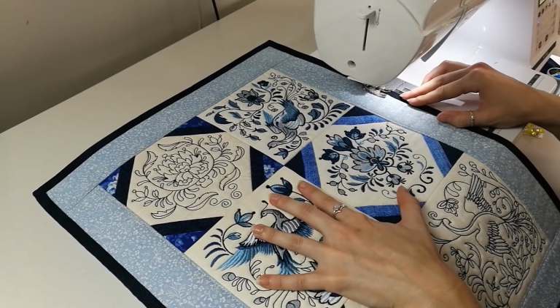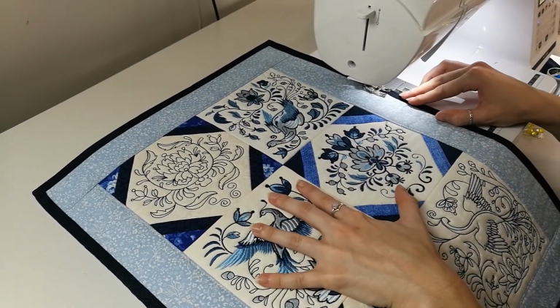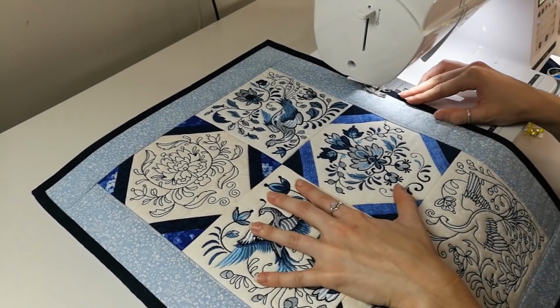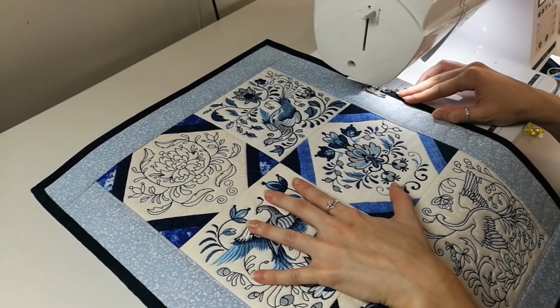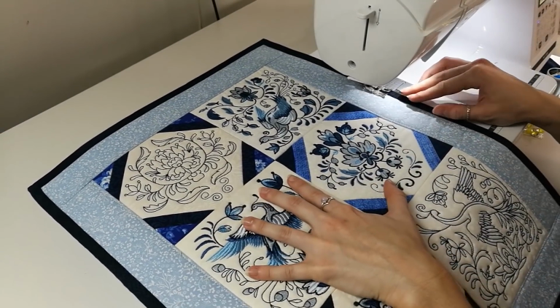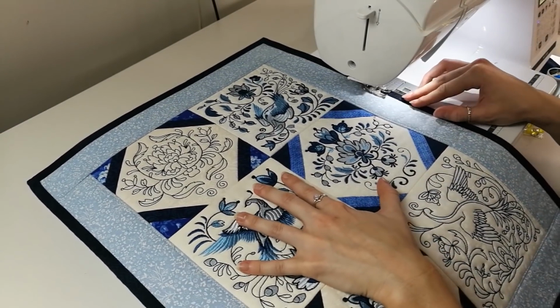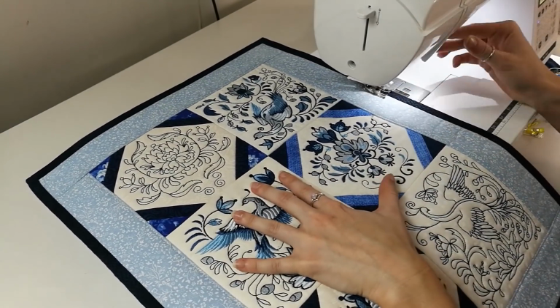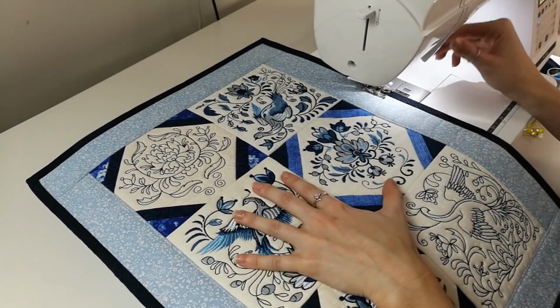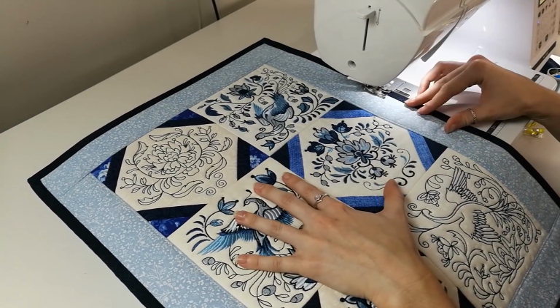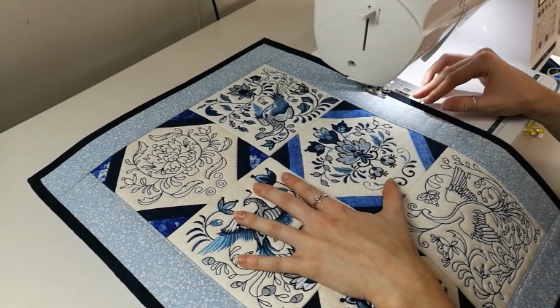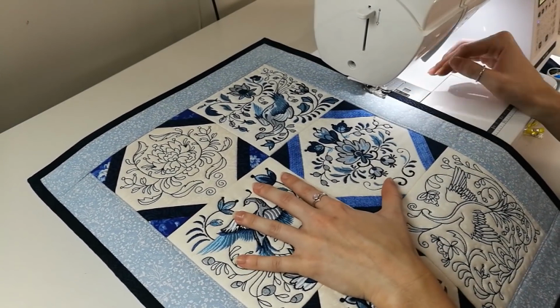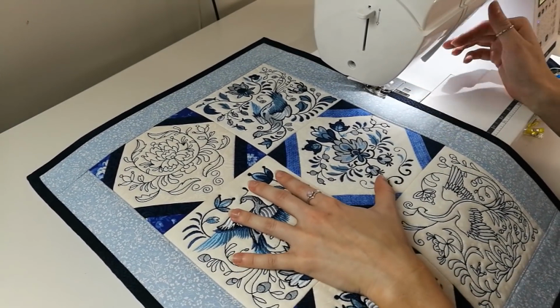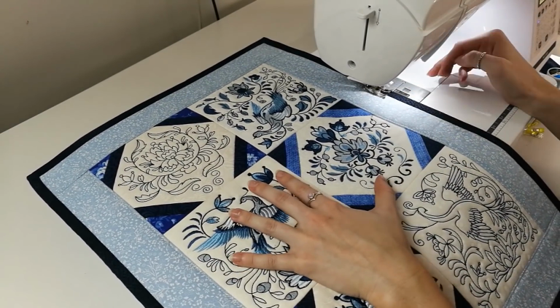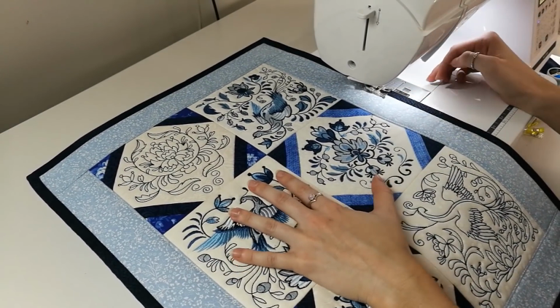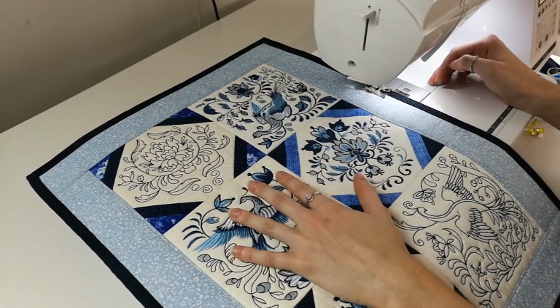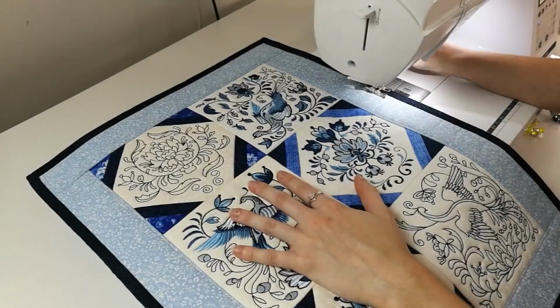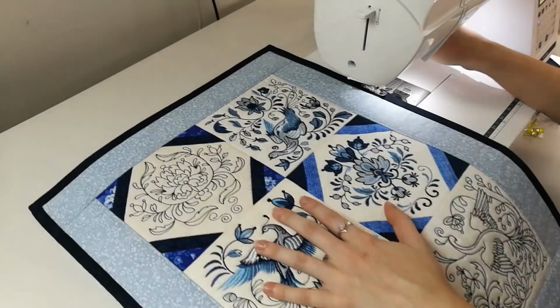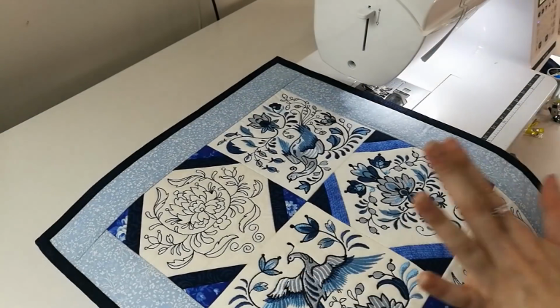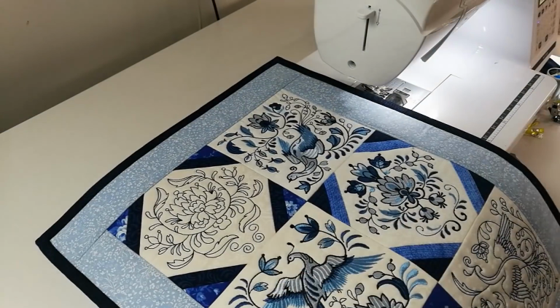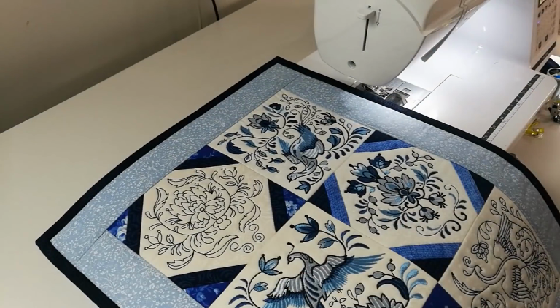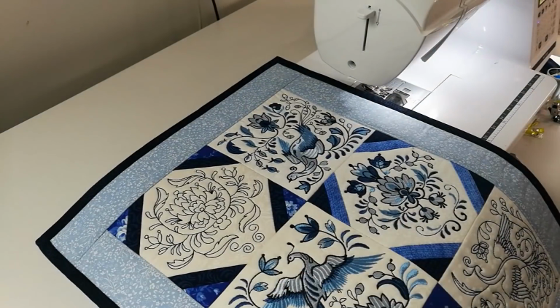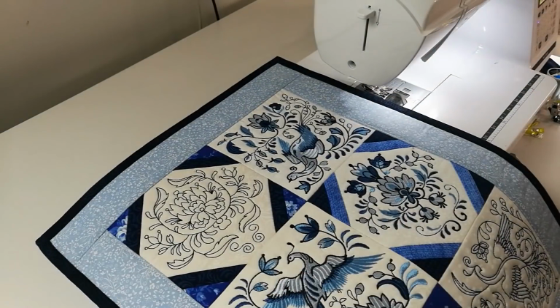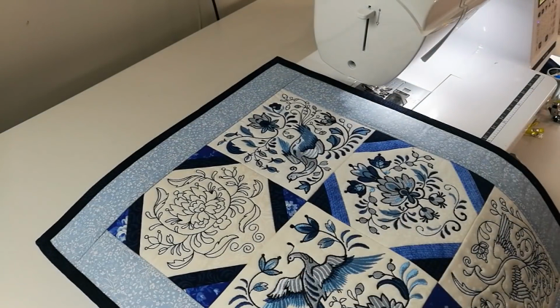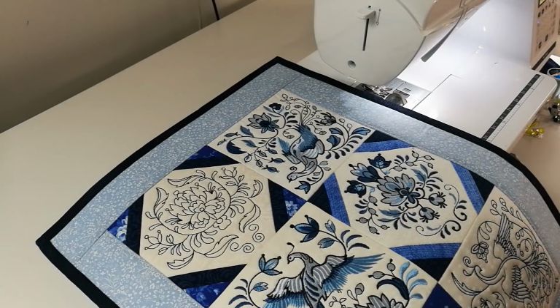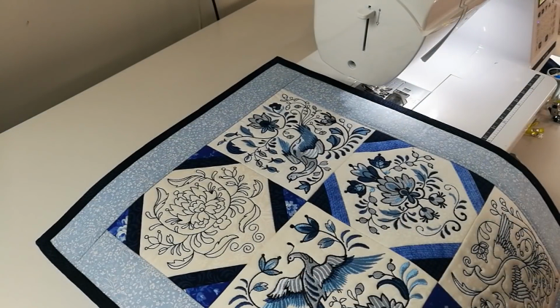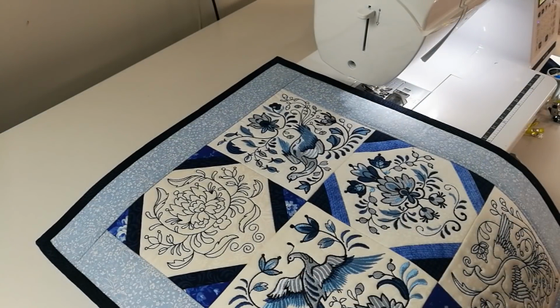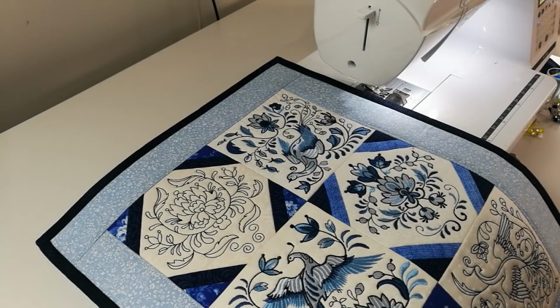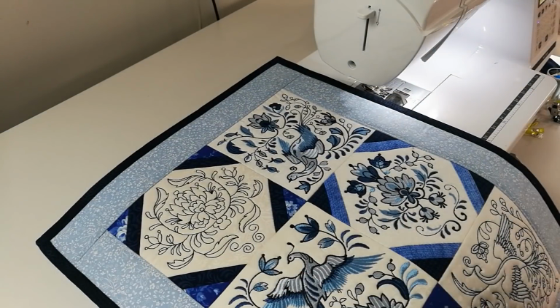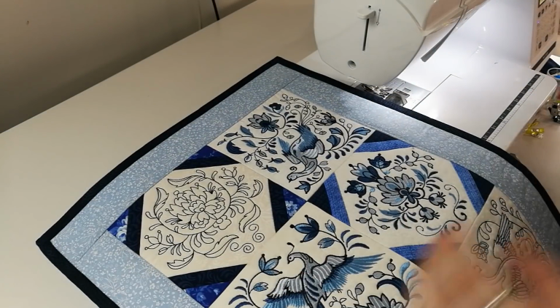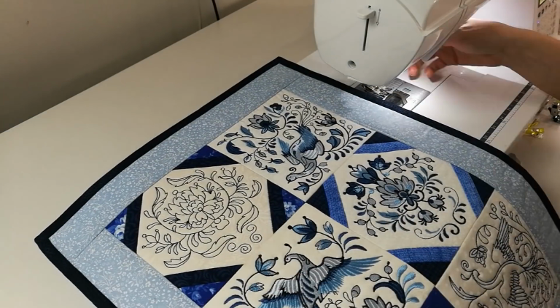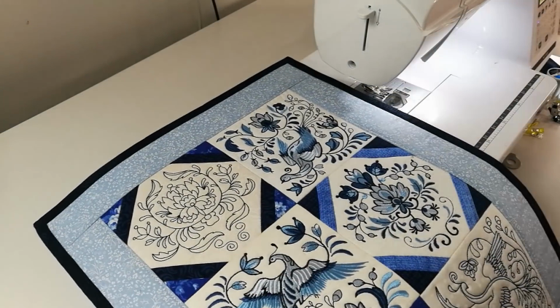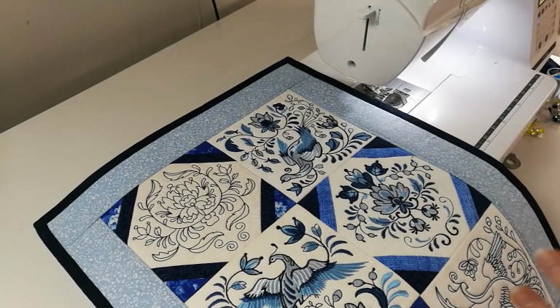Thank you for participating in this month's Sew Along — we can't wait to see what everybody creates.